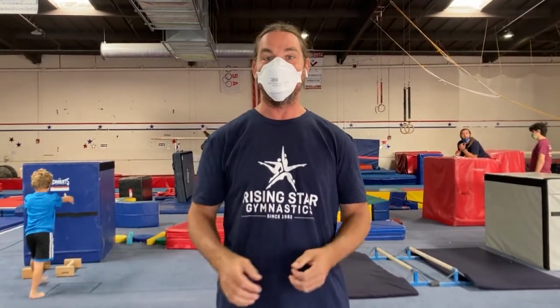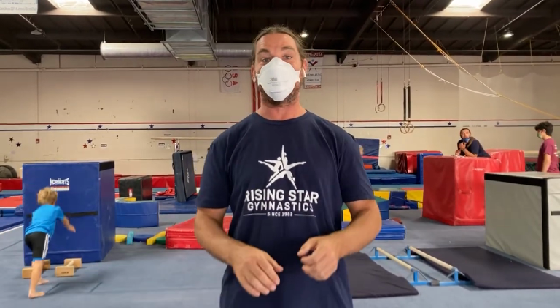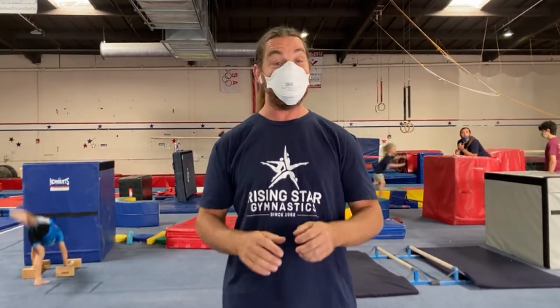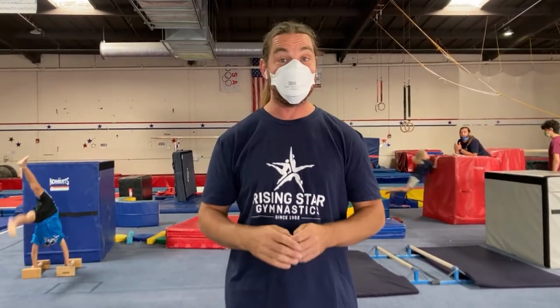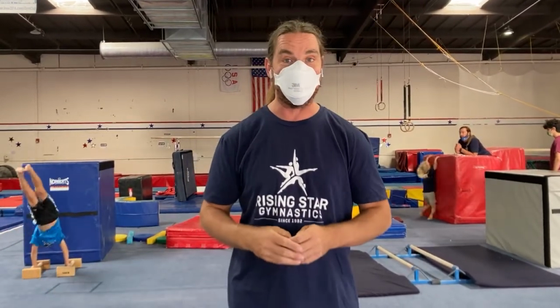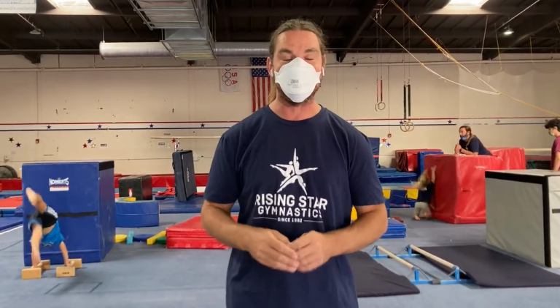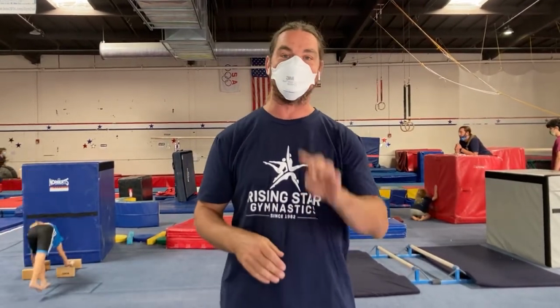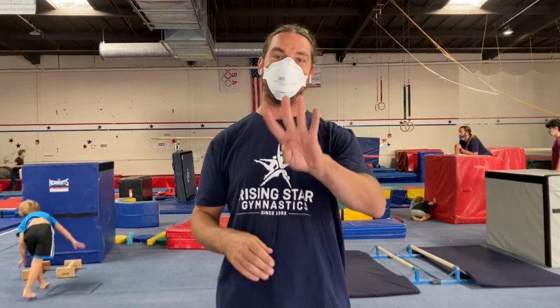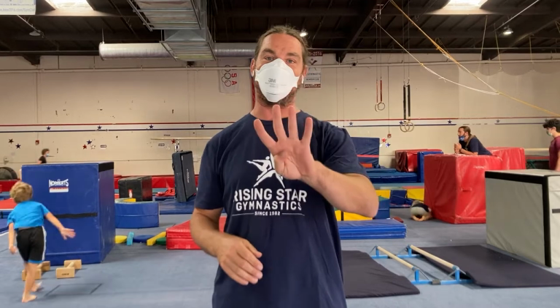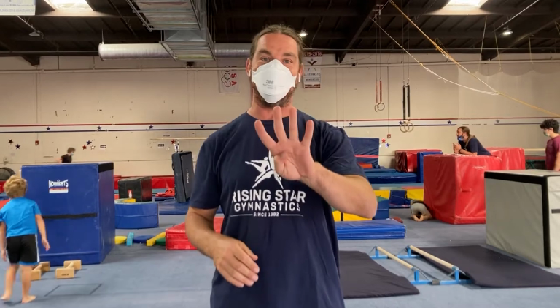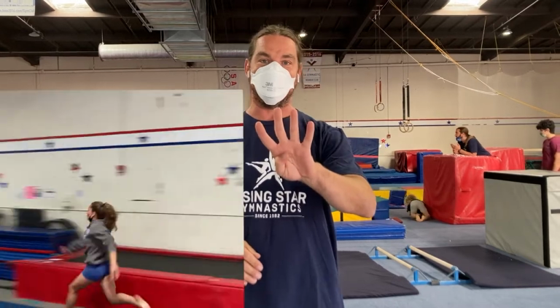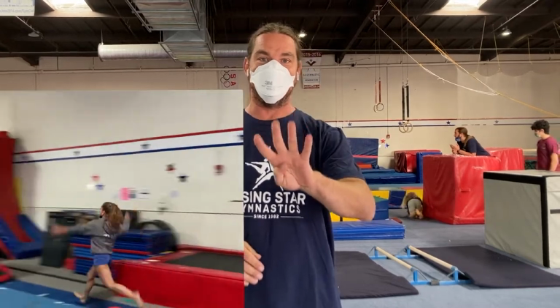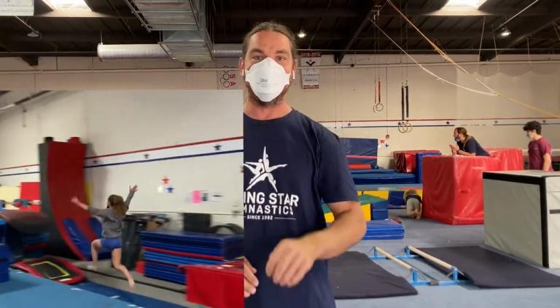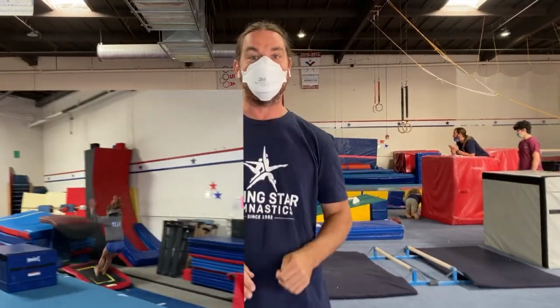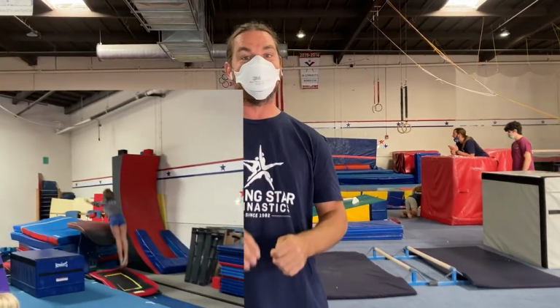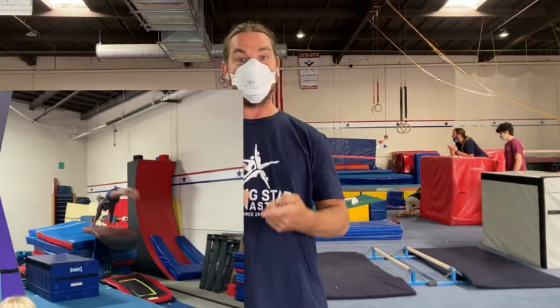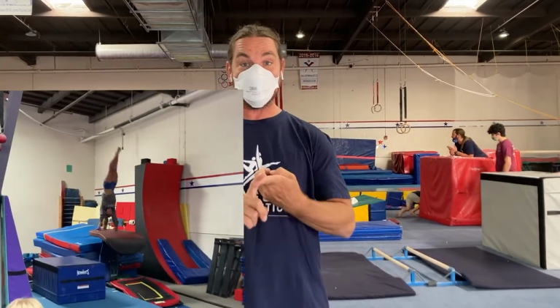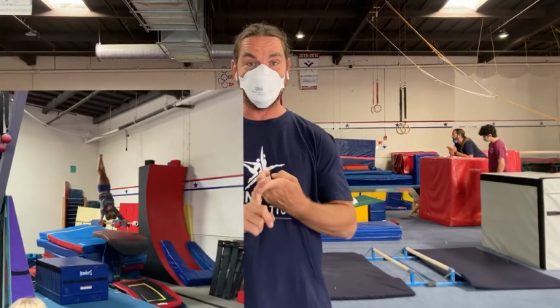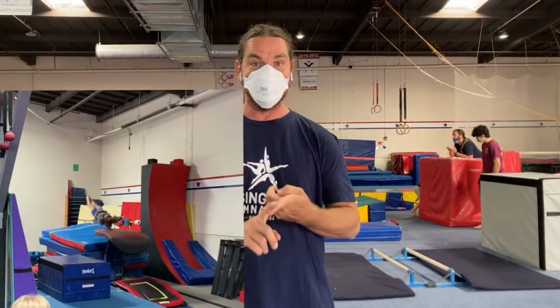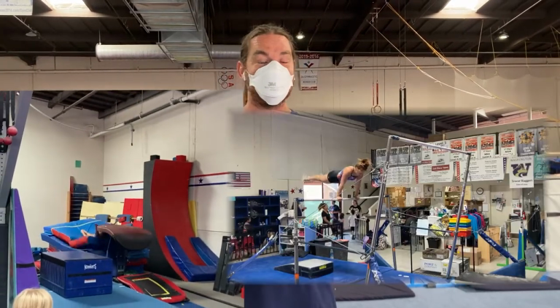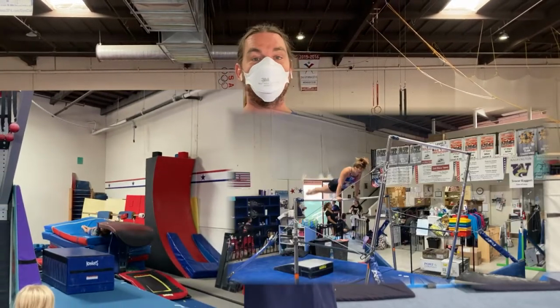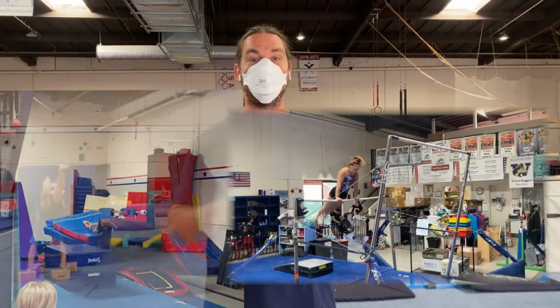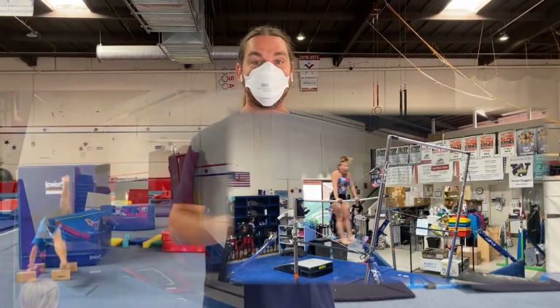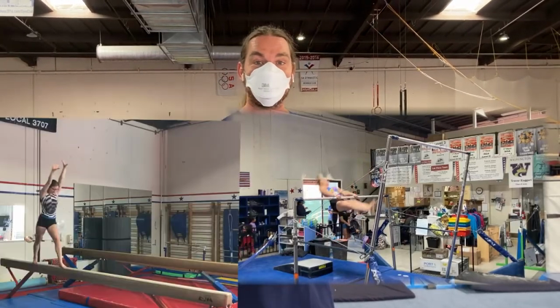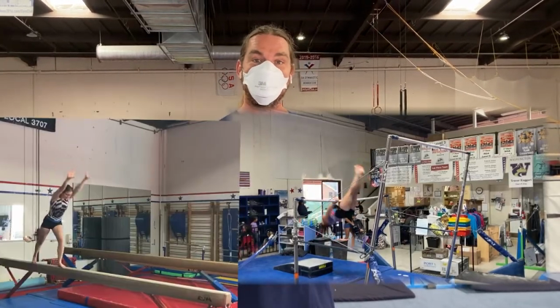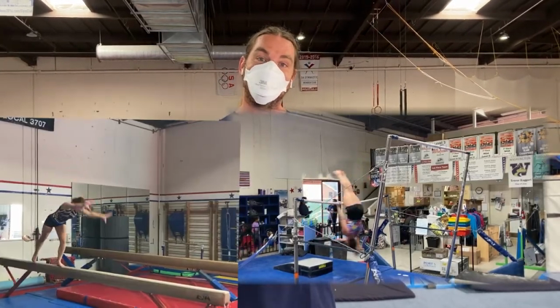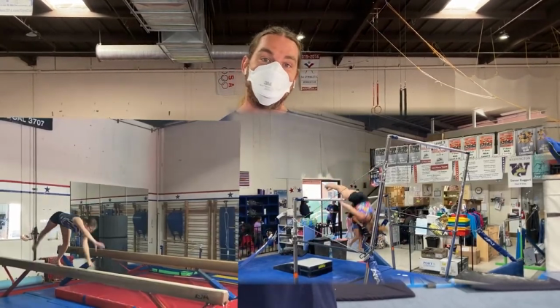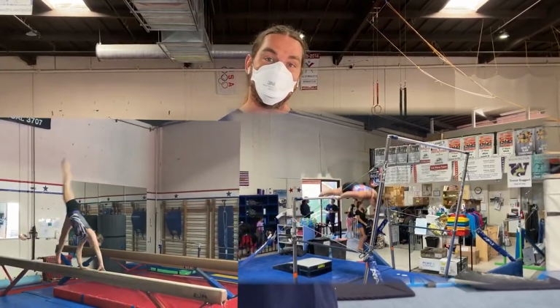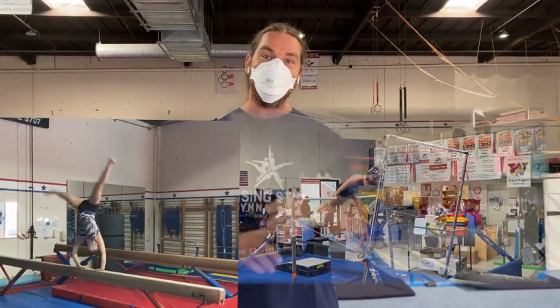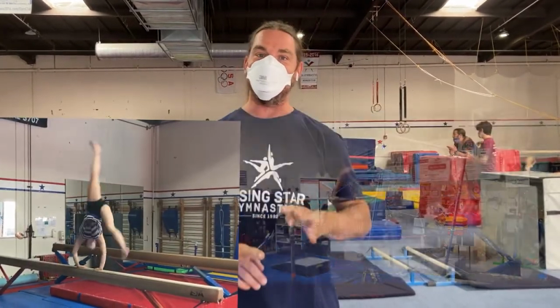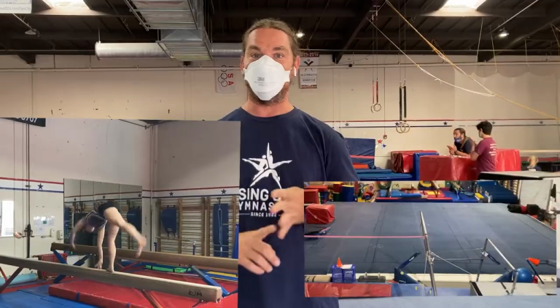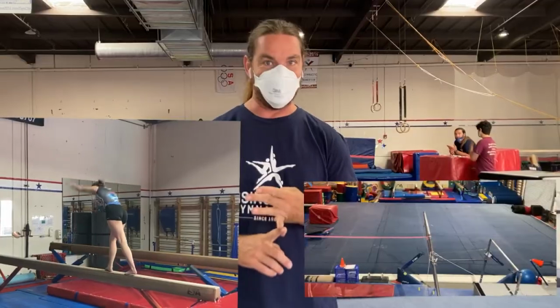For women's gymnastics, there are four events: there is the vault, the bars, the beam, and the floor.